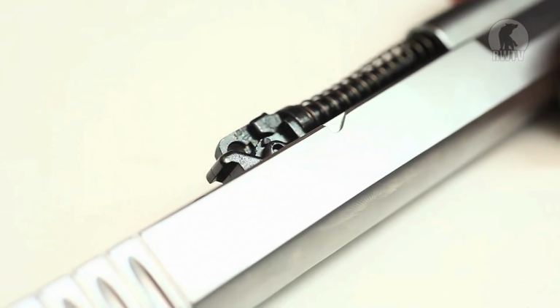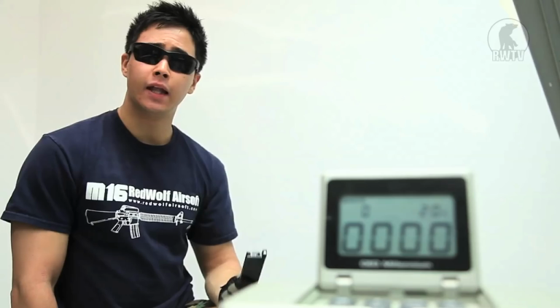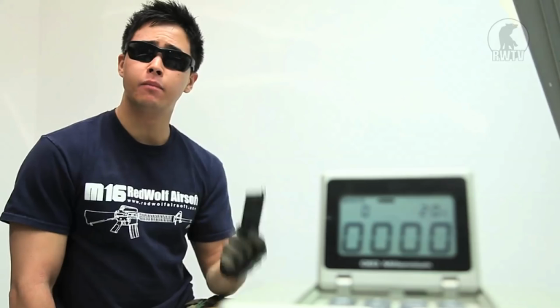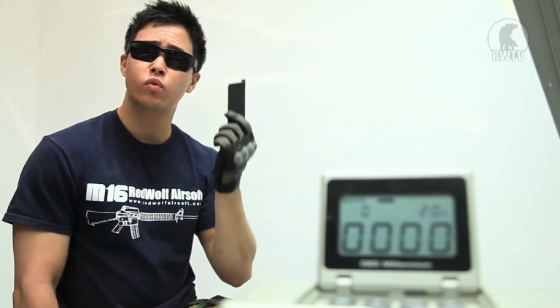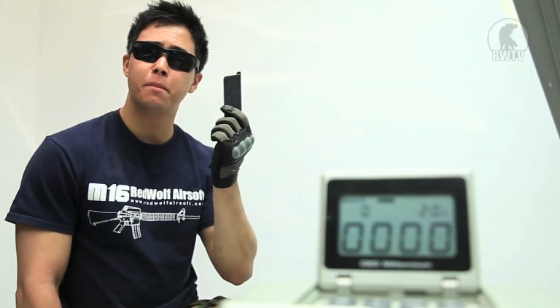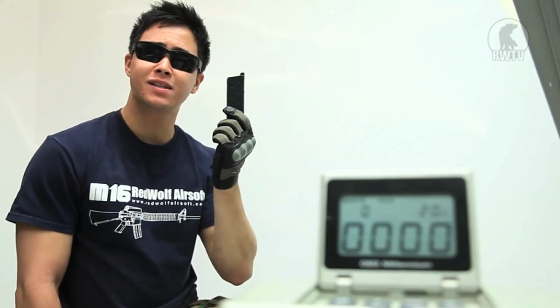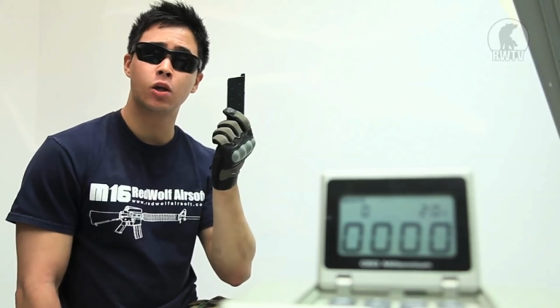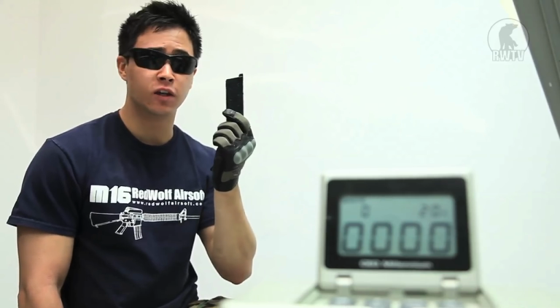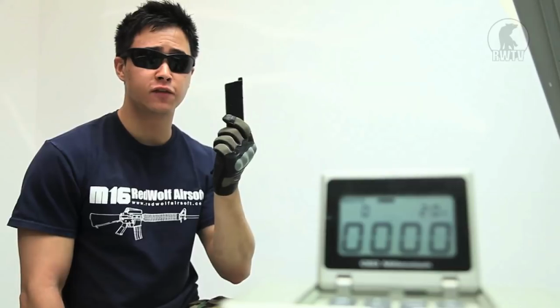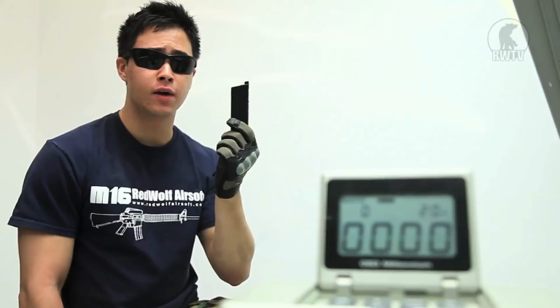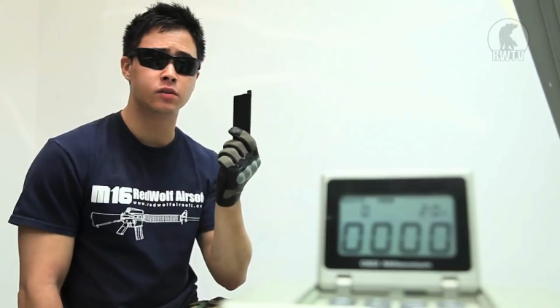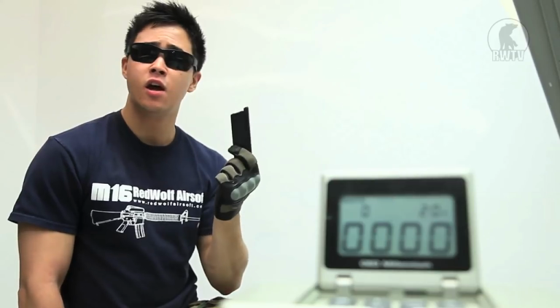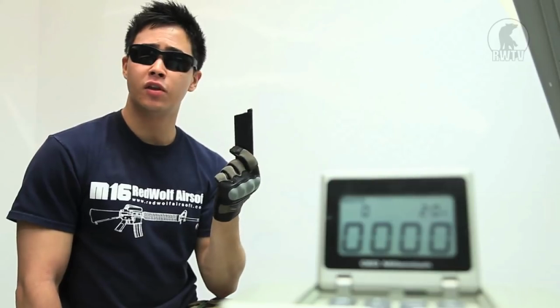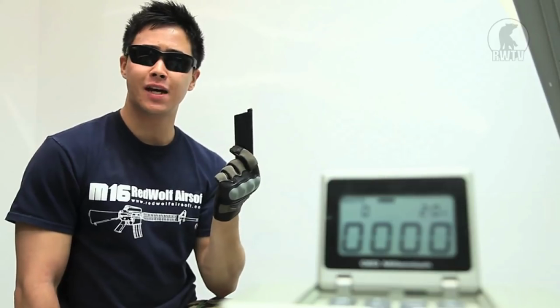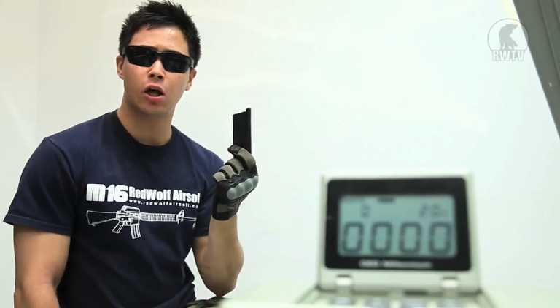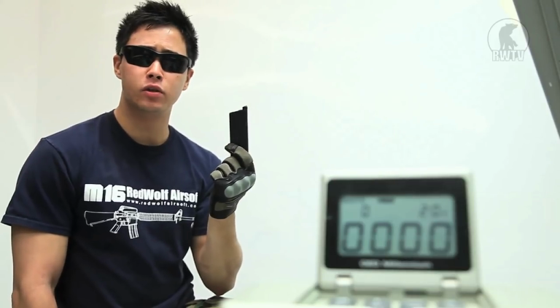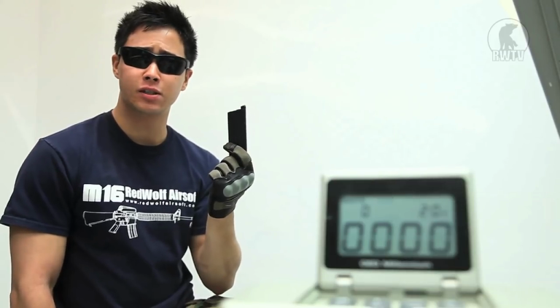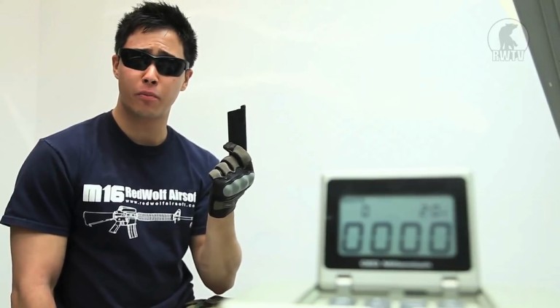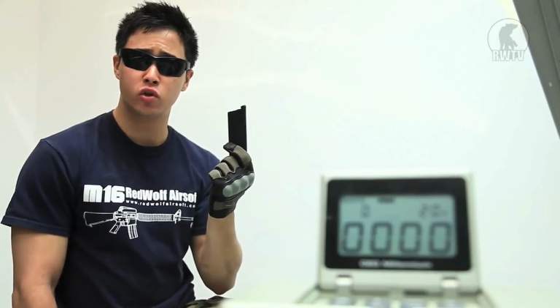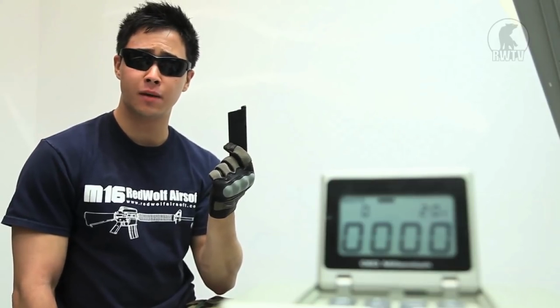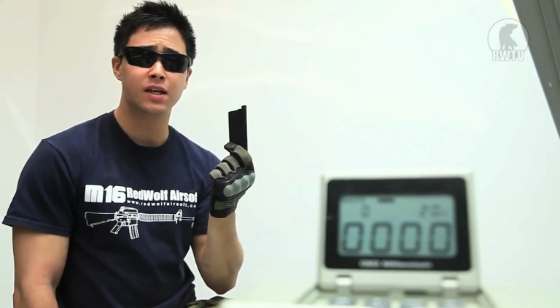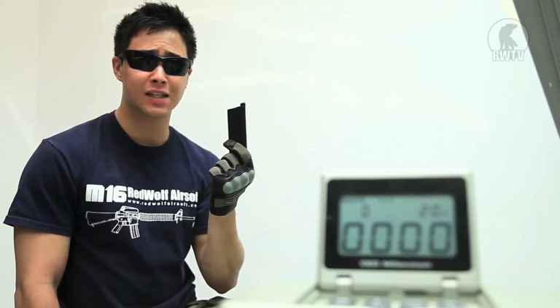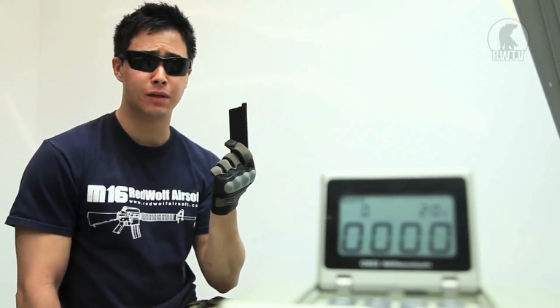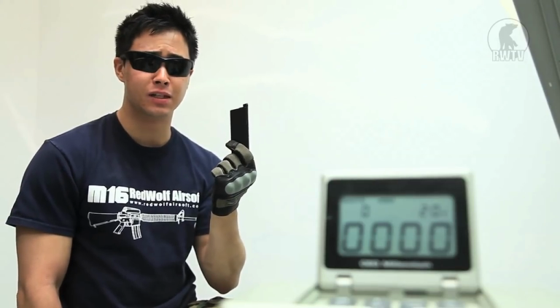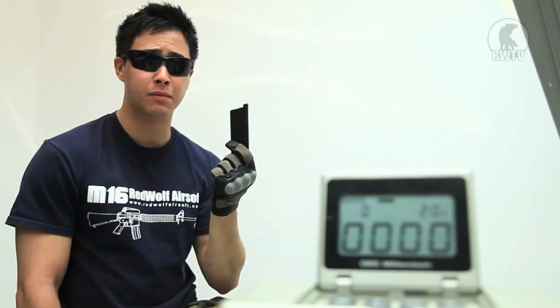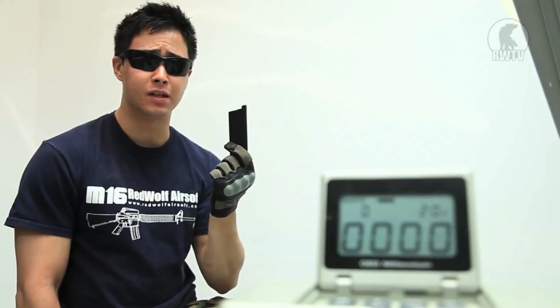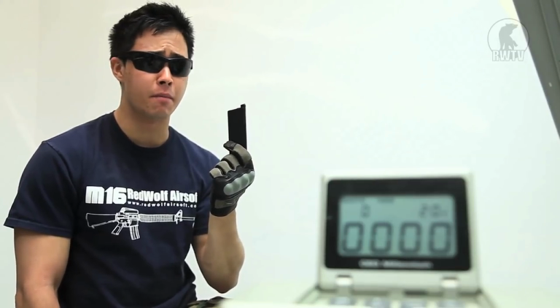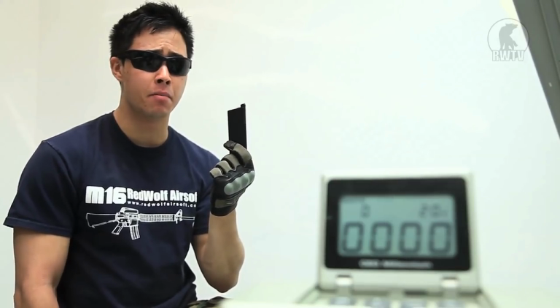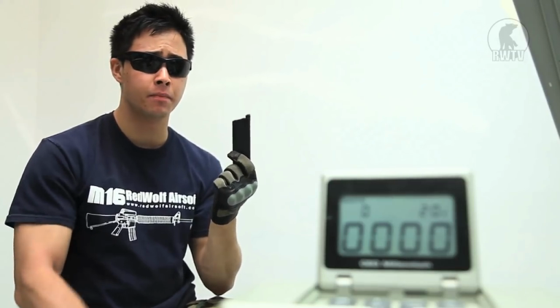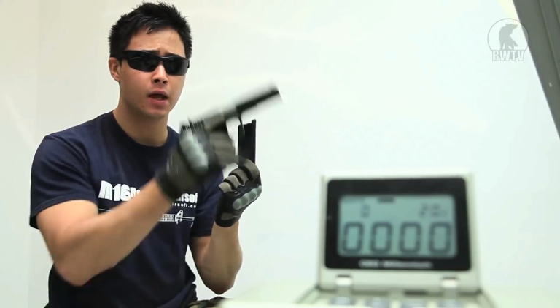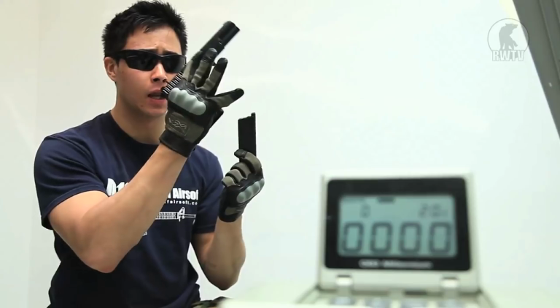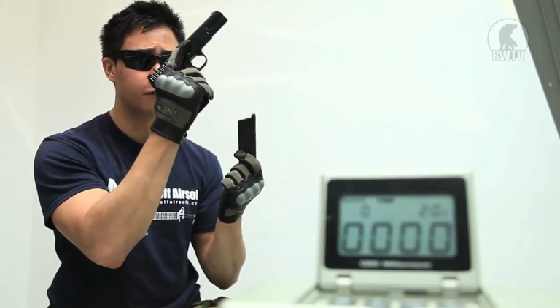It comes with one magazine holding 15 rounds. For this test I'll be using 0.2 gram 6 millimeter BBs. And remember — gloves.